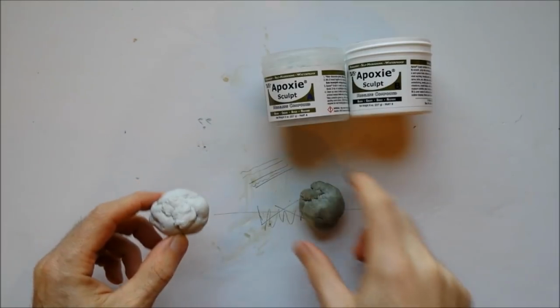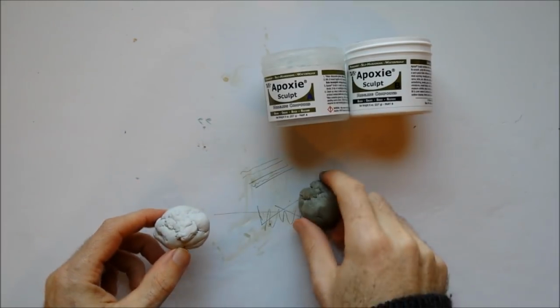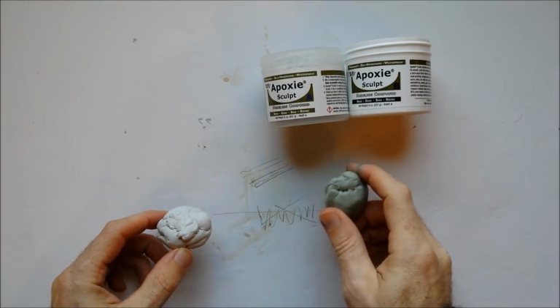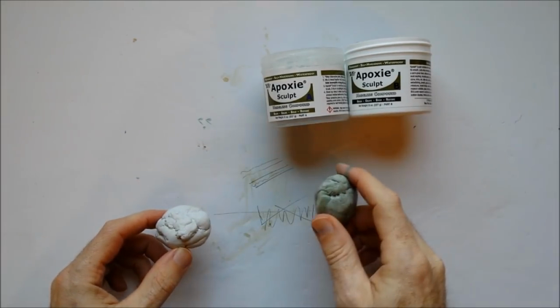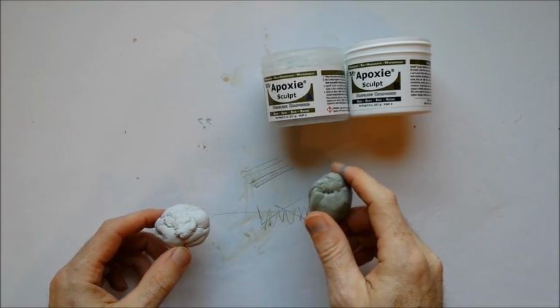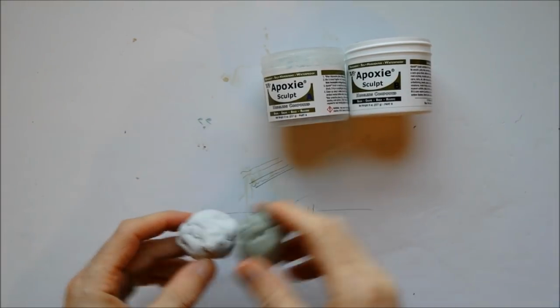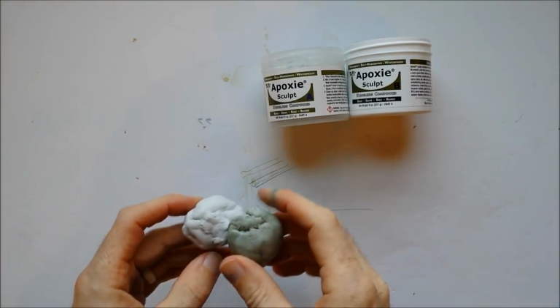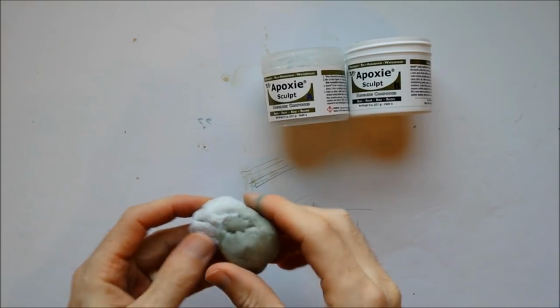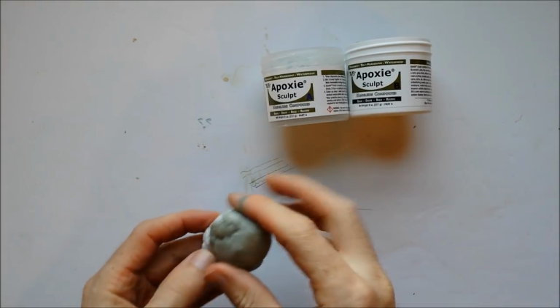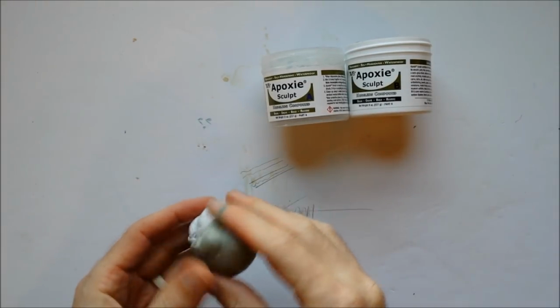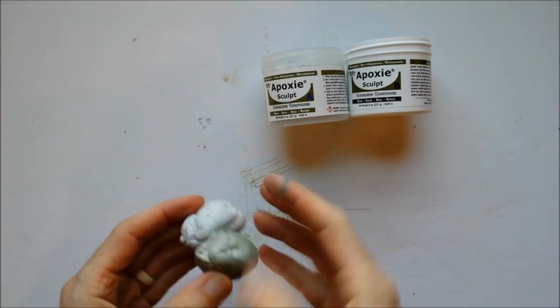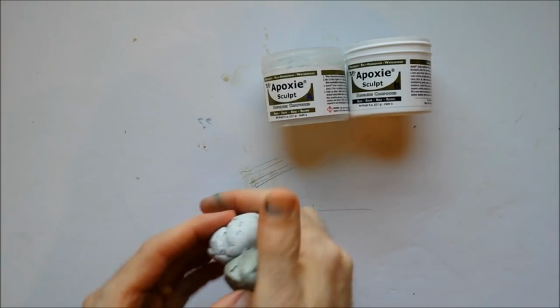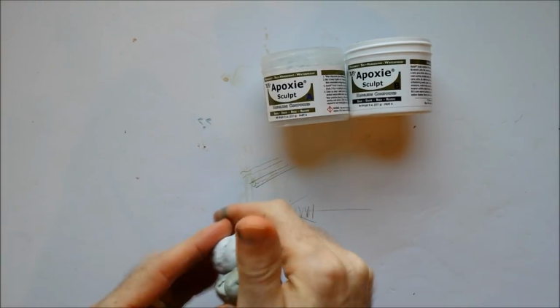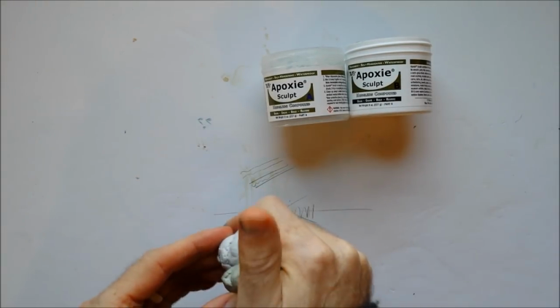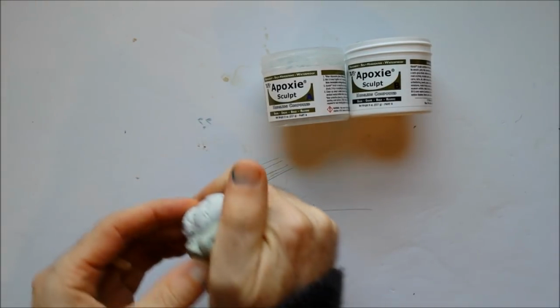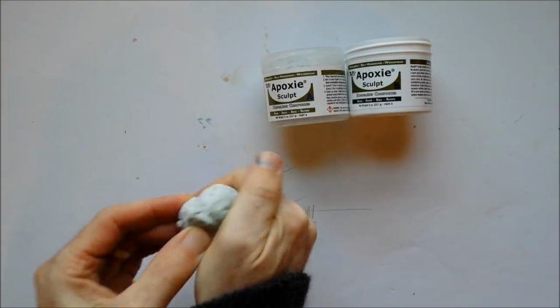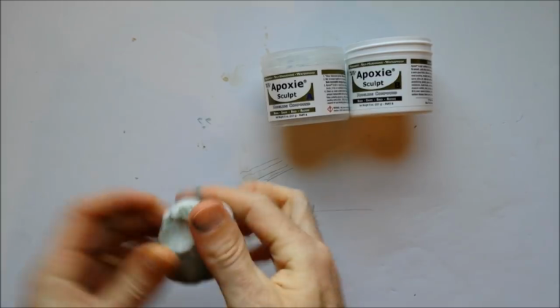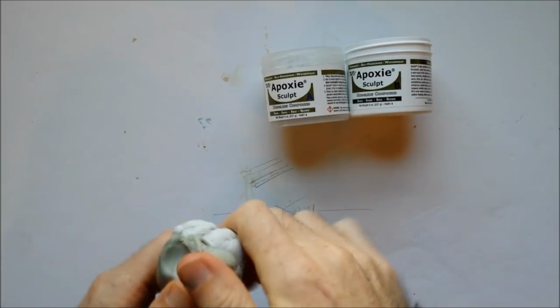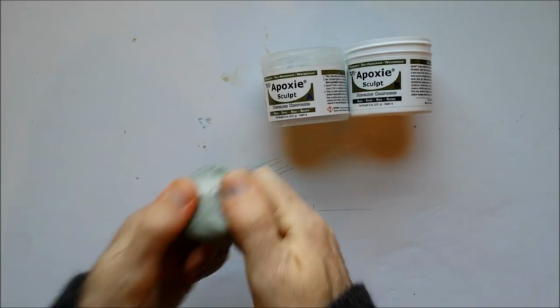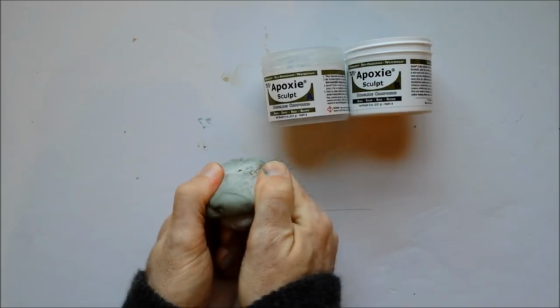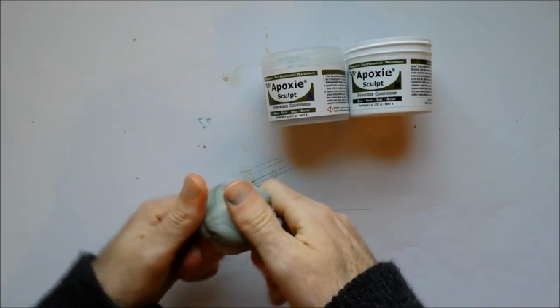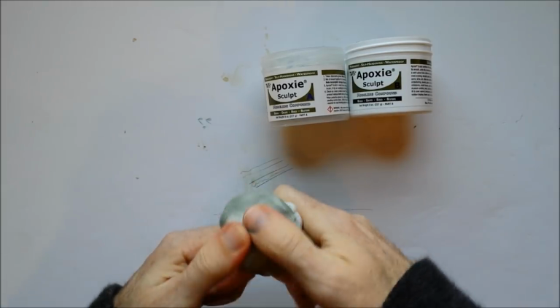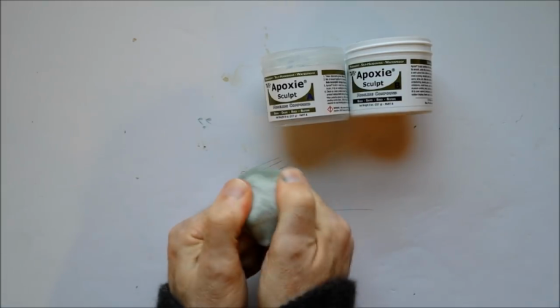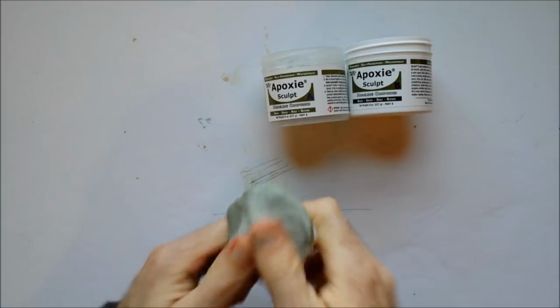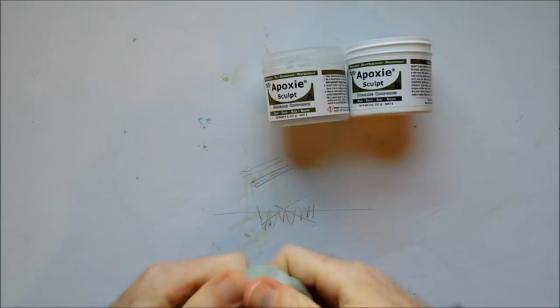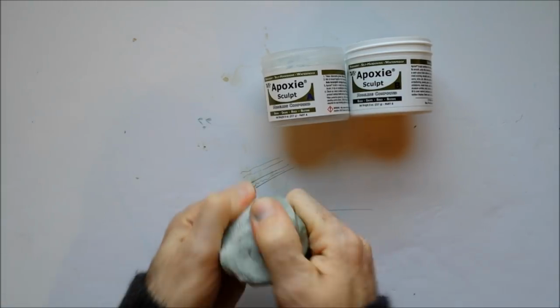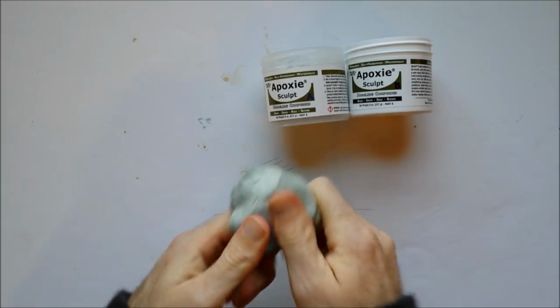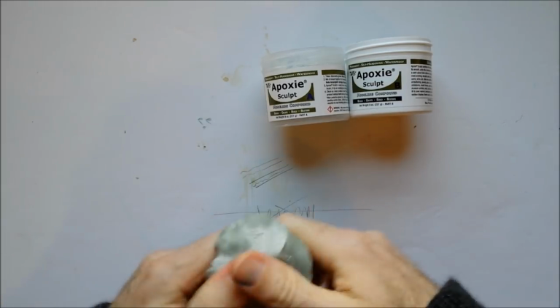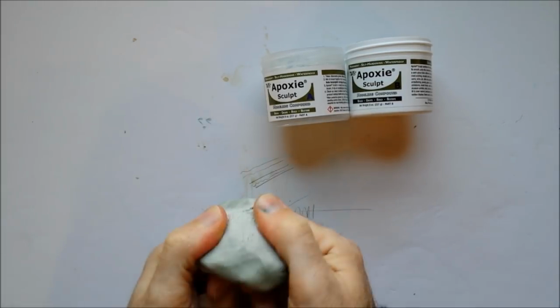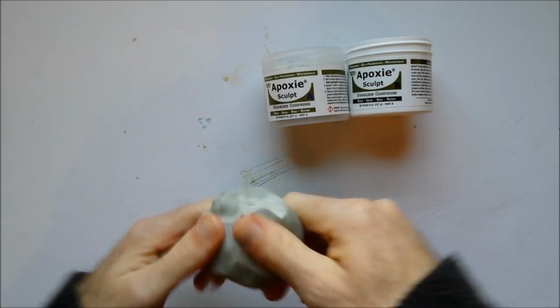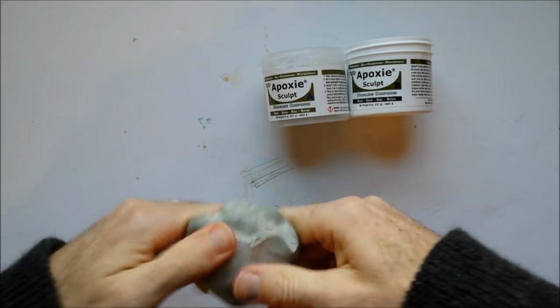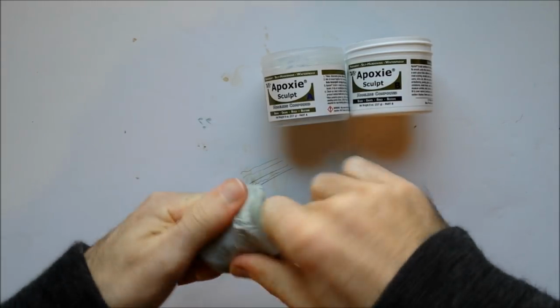With the epoxy you're just going to take equal parts and mix them together really well until you get an even color.